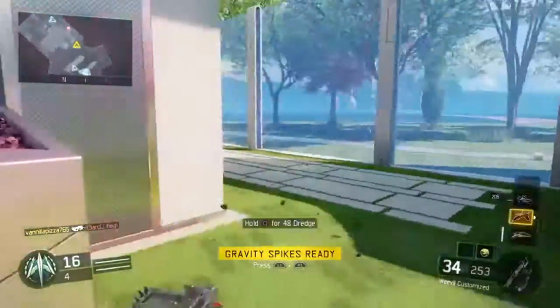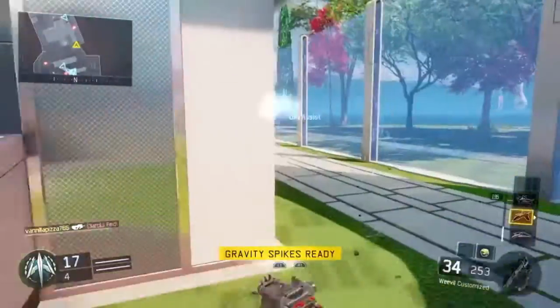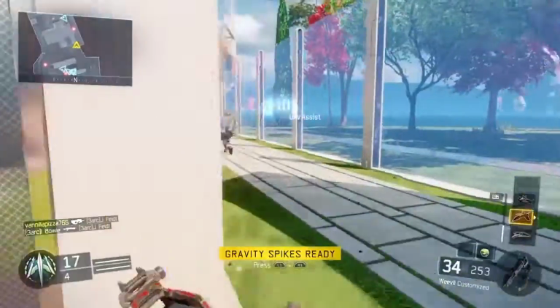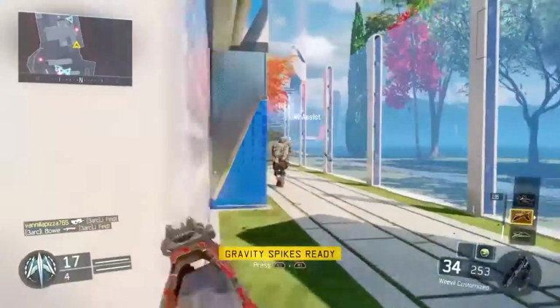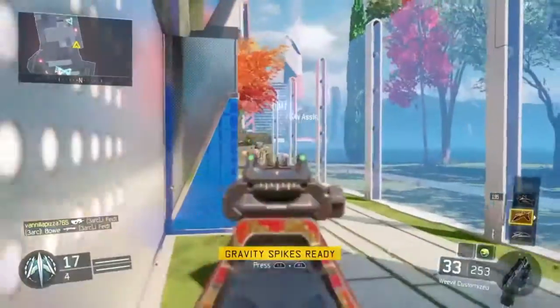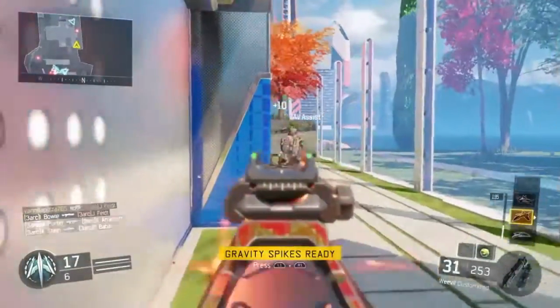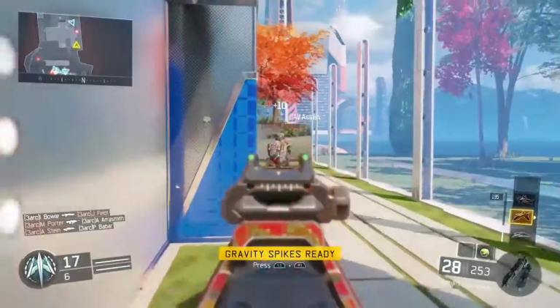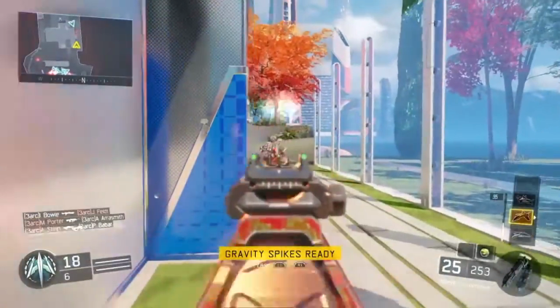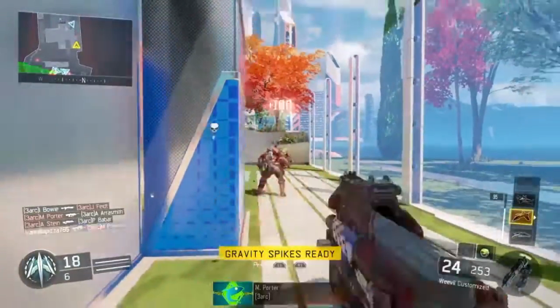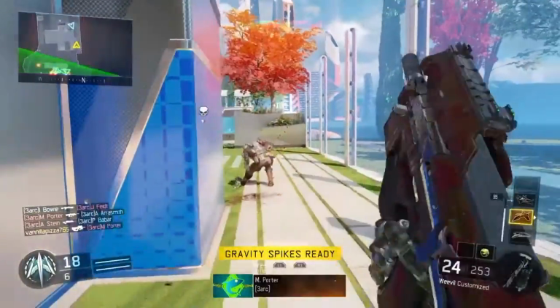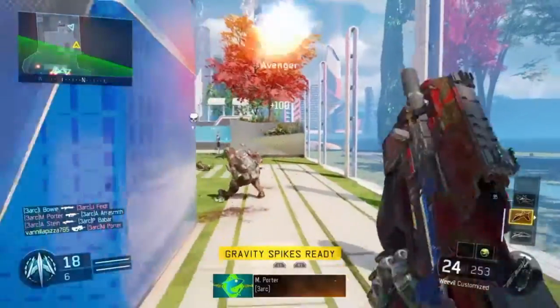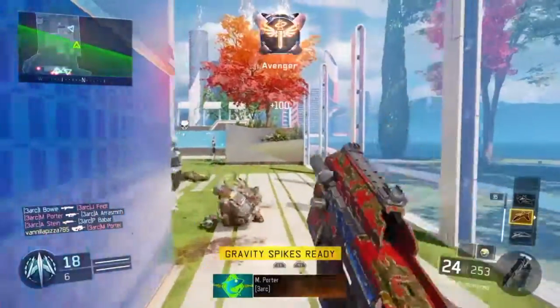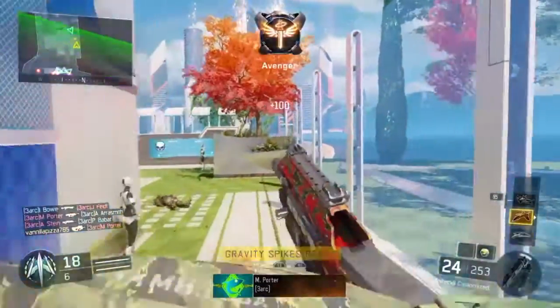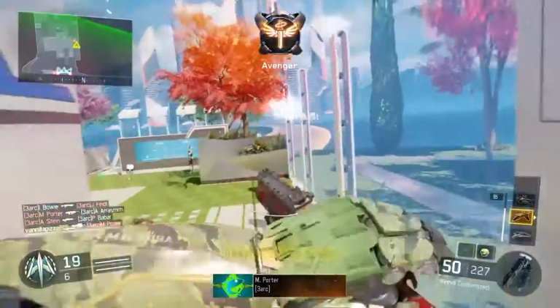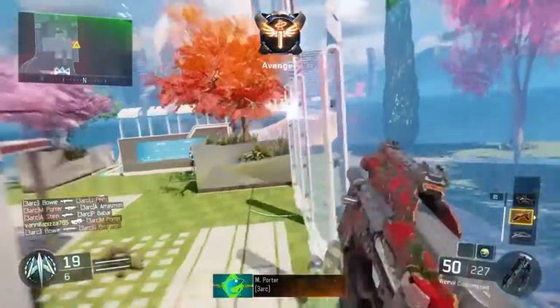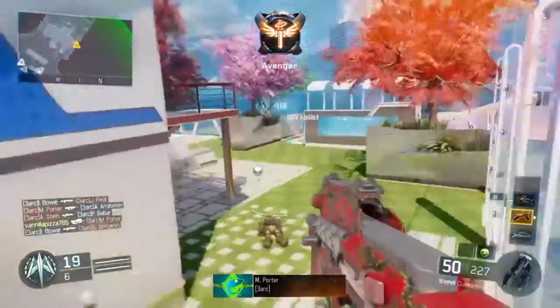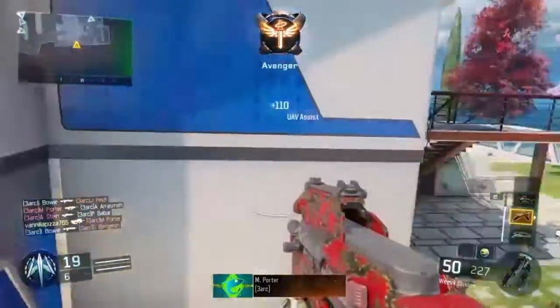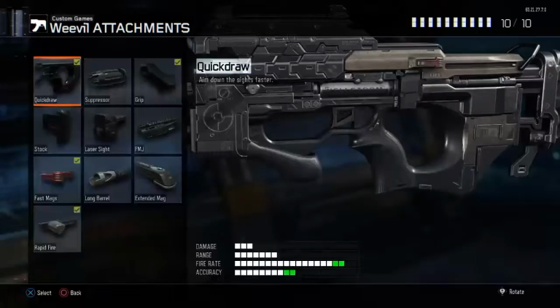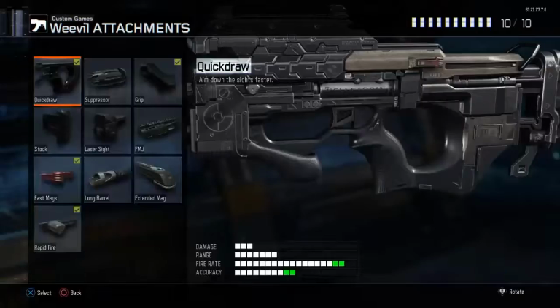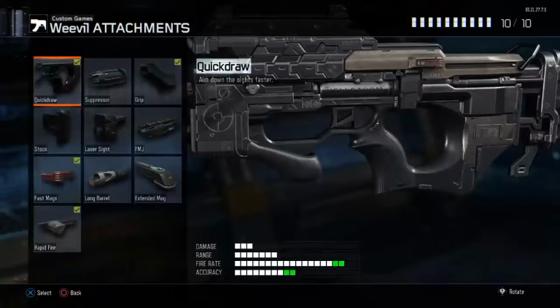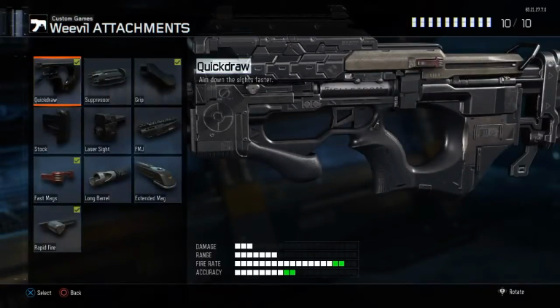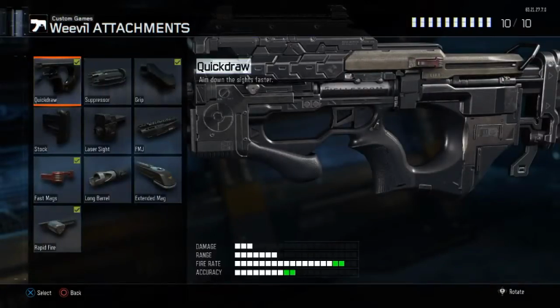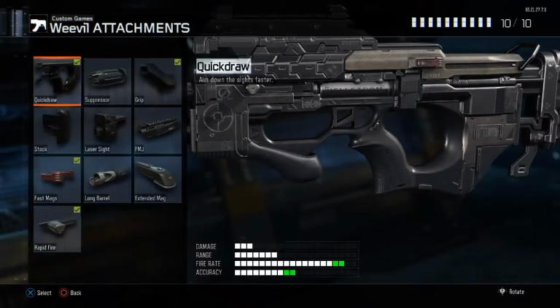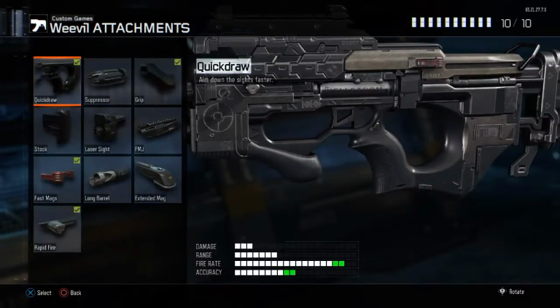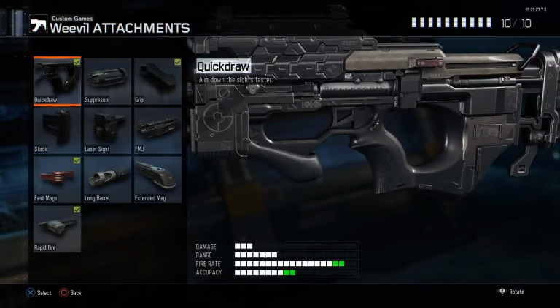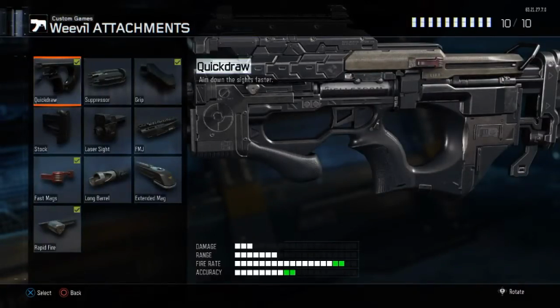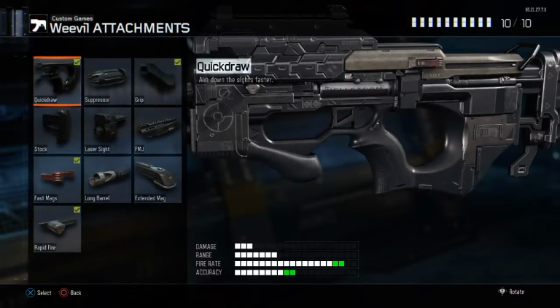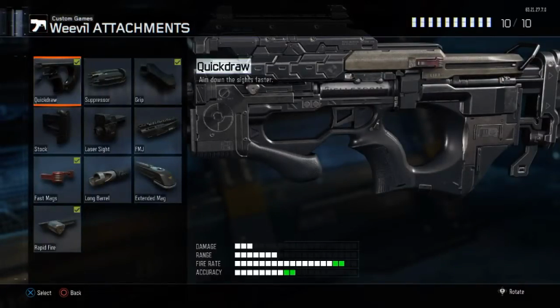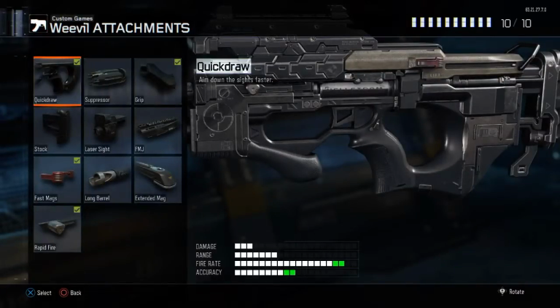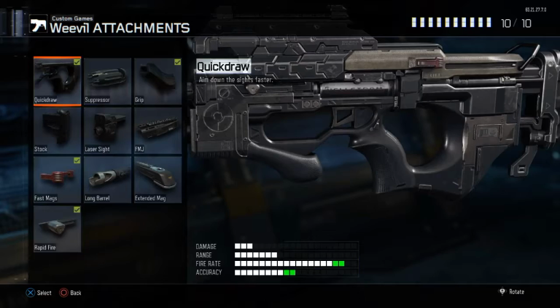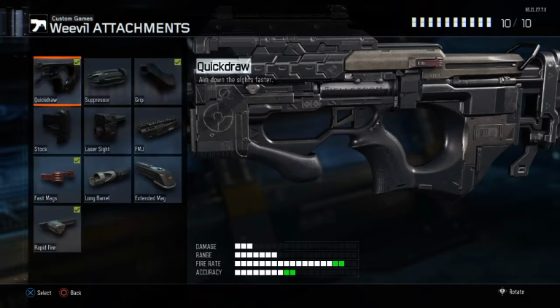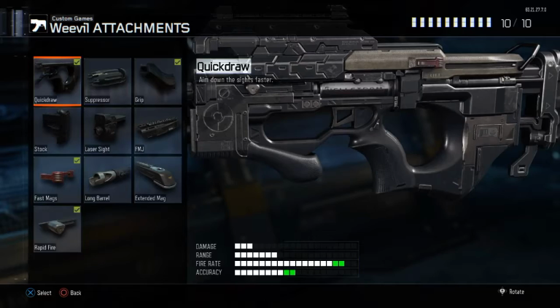The next attachment you're going to need is quickdraw. The reason you're going to need quickdraw is so you can aim down your sights faster.